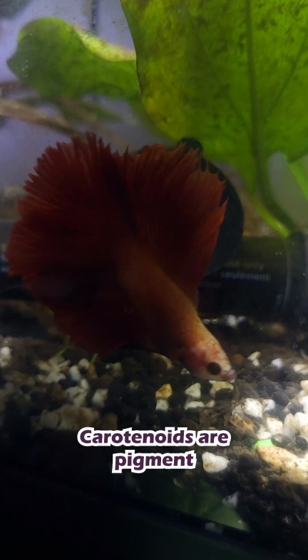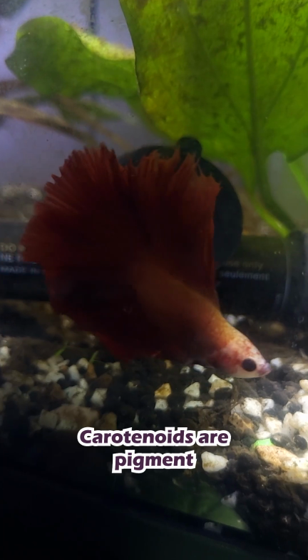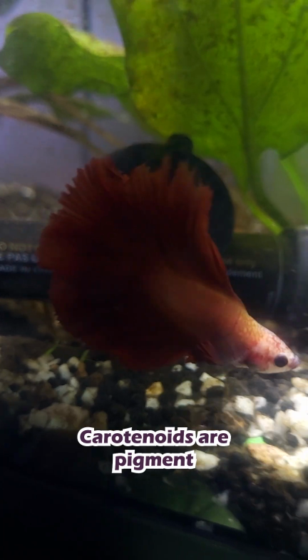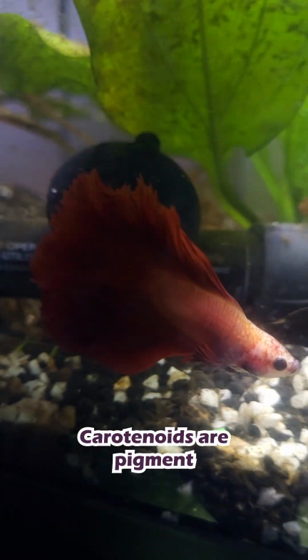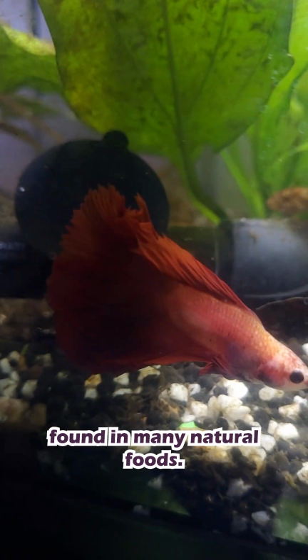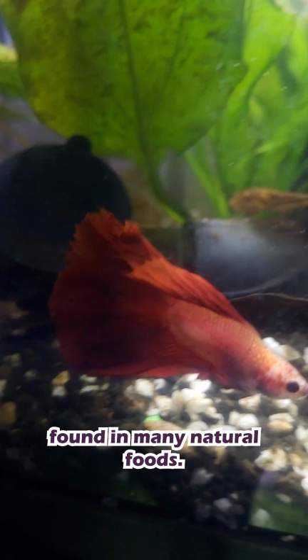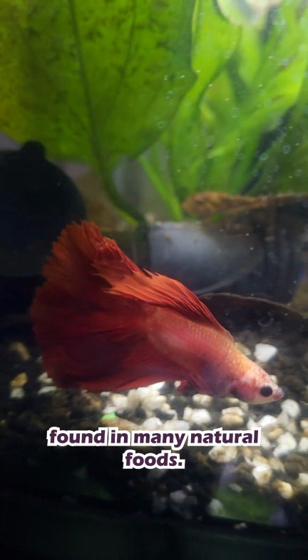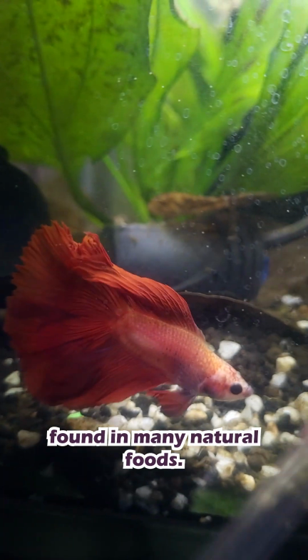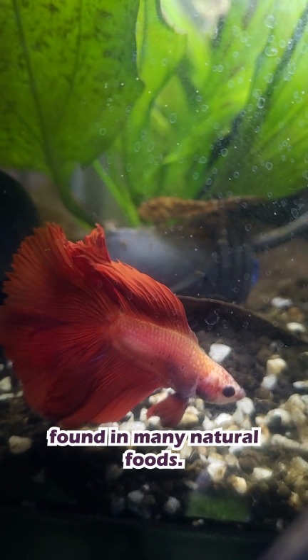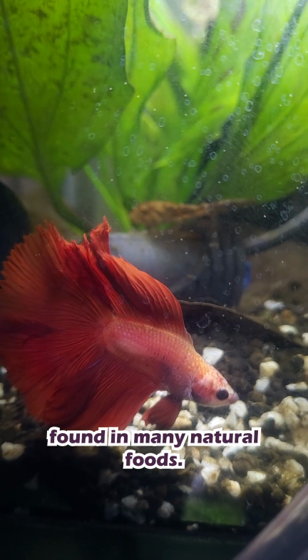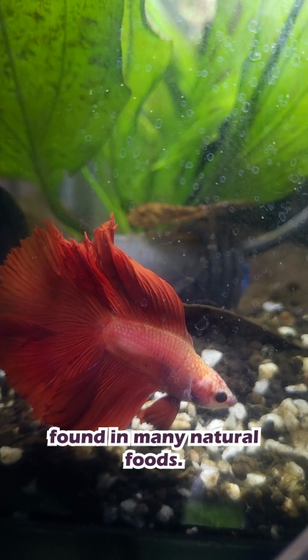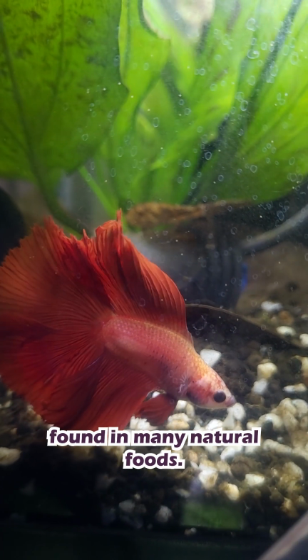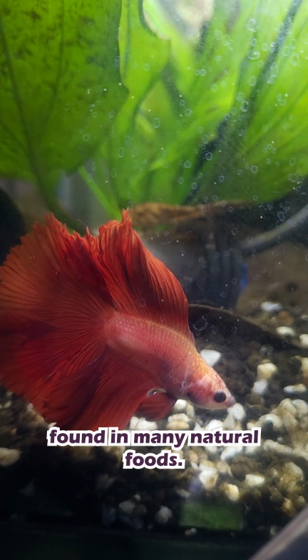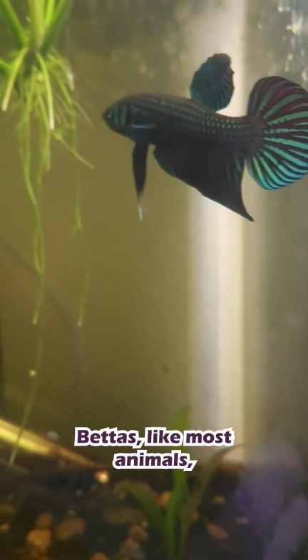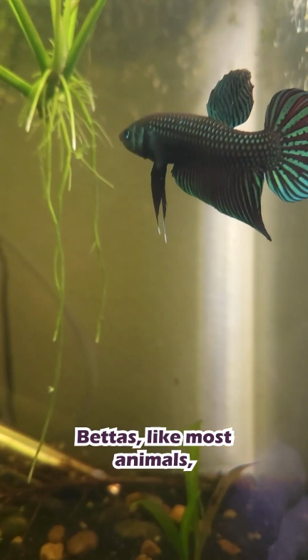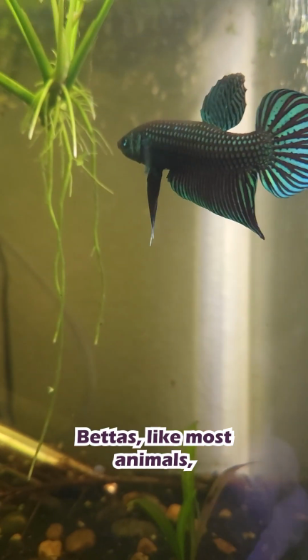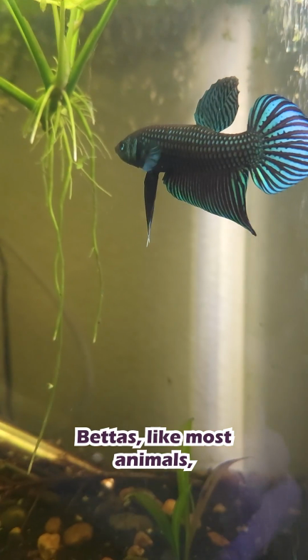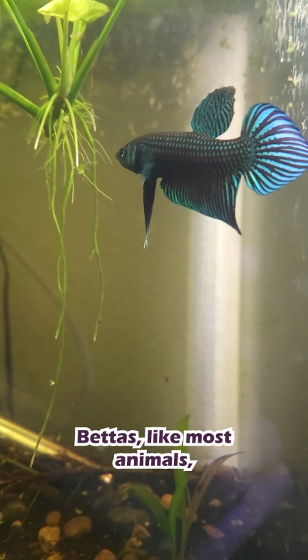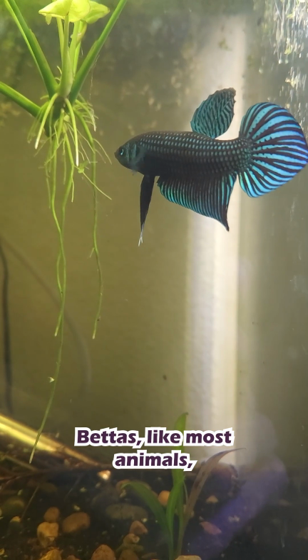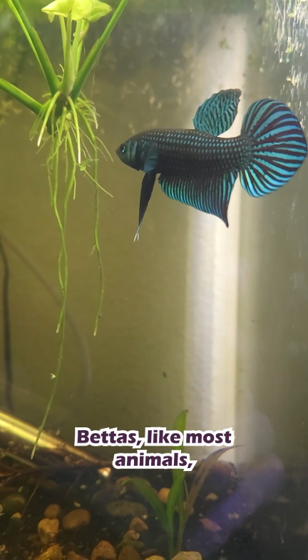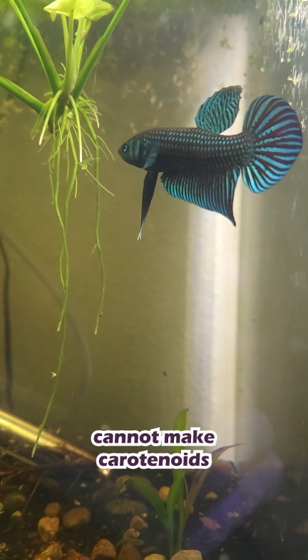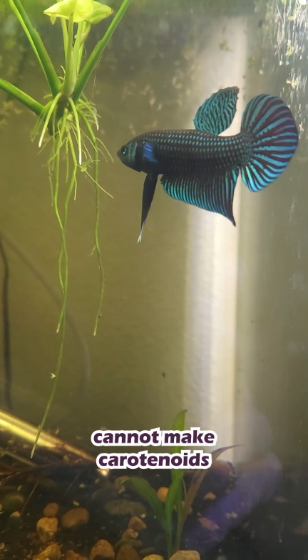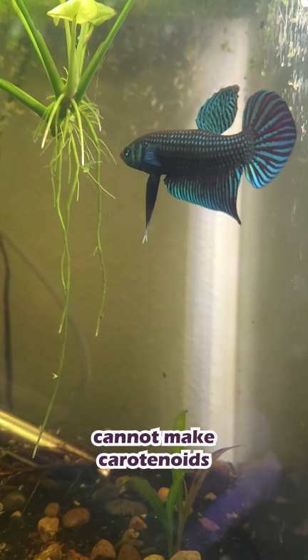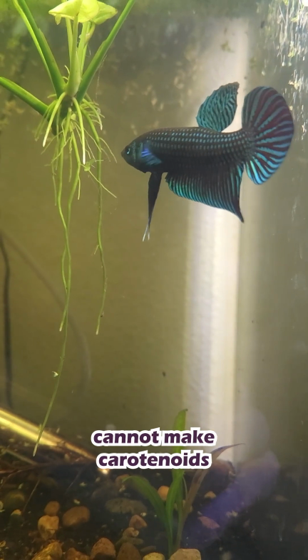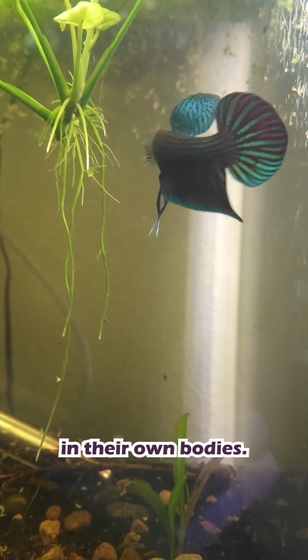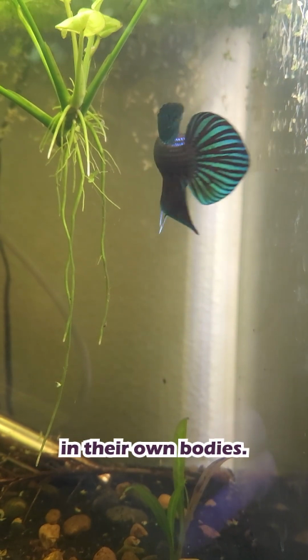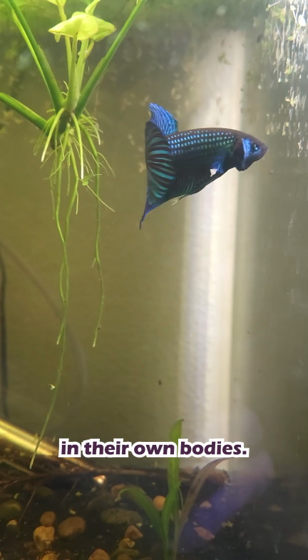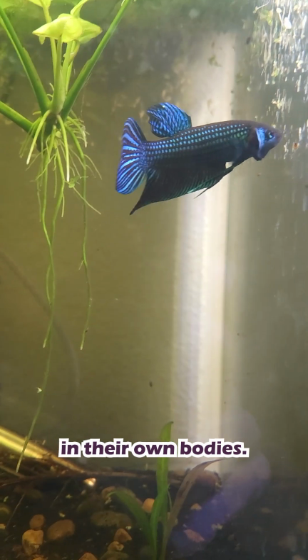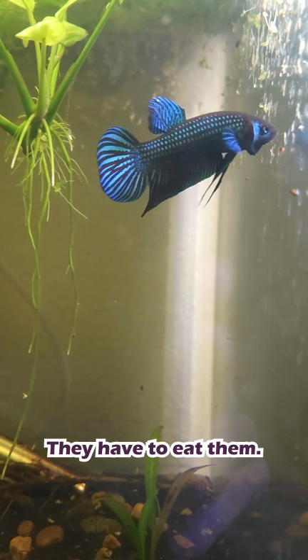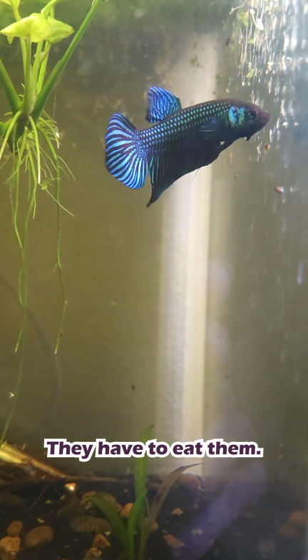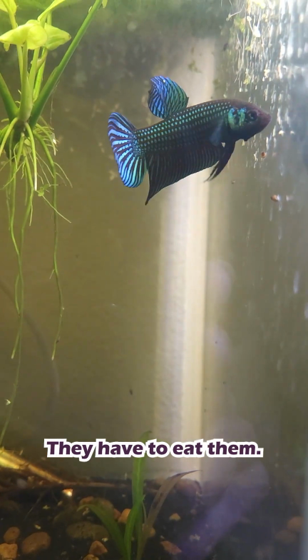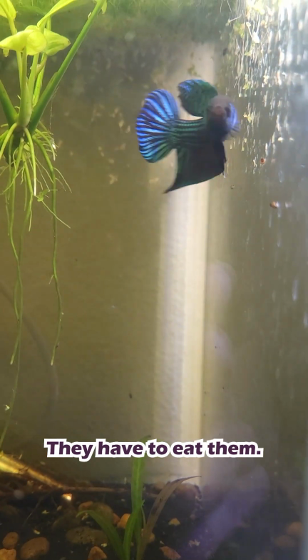Carotenoids are pigments found in many natural foods. Bettas, like most animals, cannot make carotenoids in their own bodies. They have to eat them.